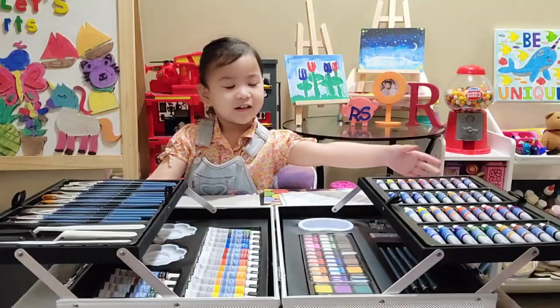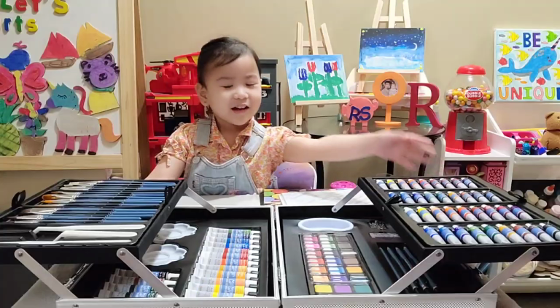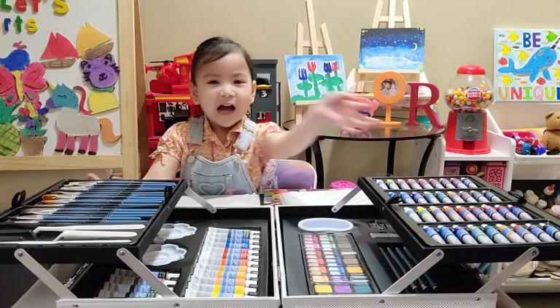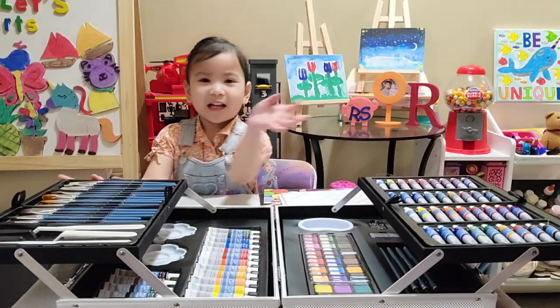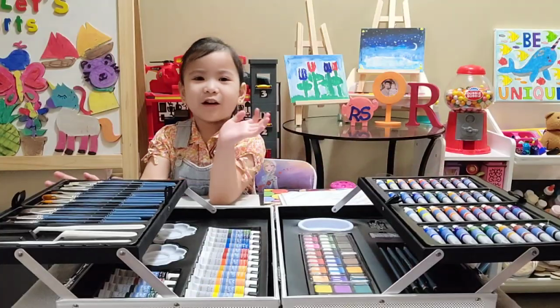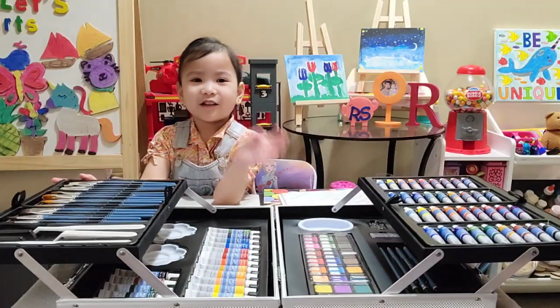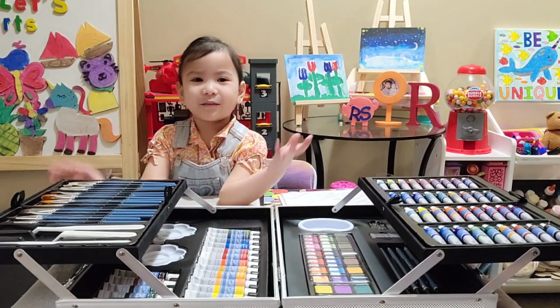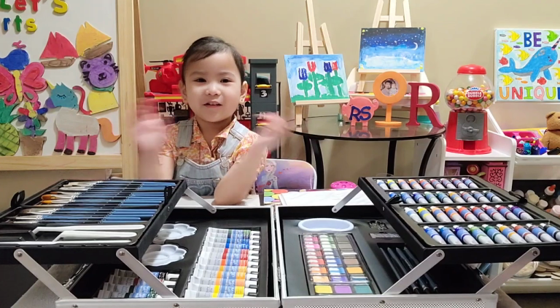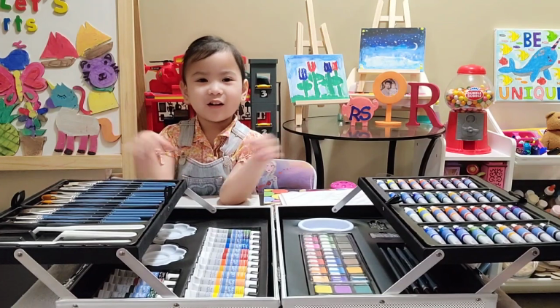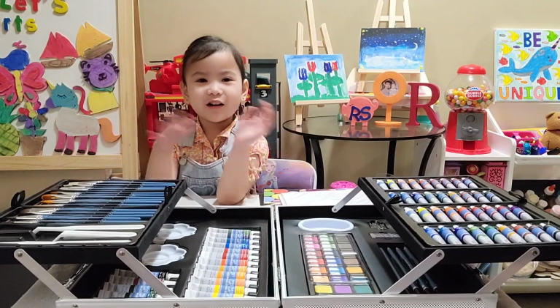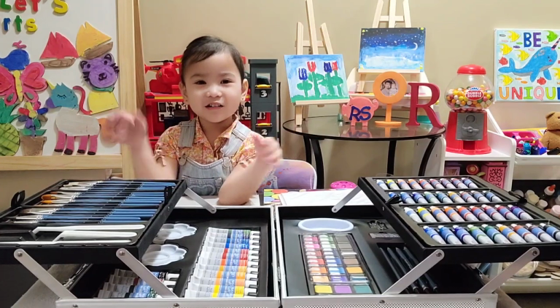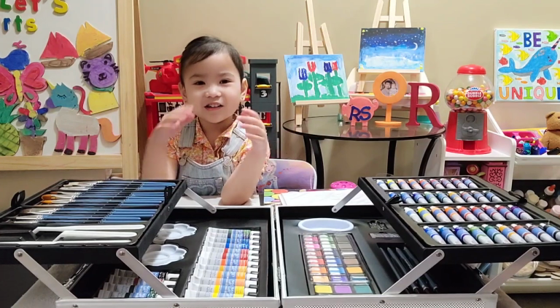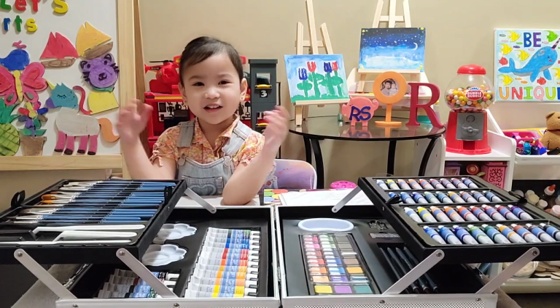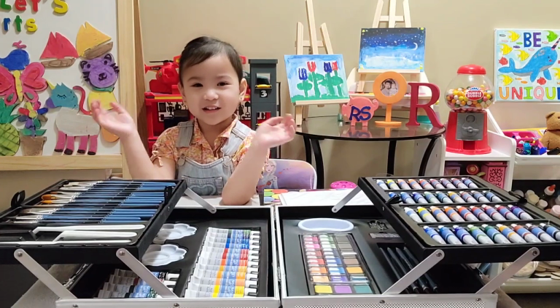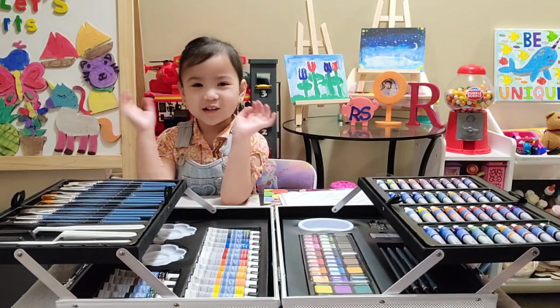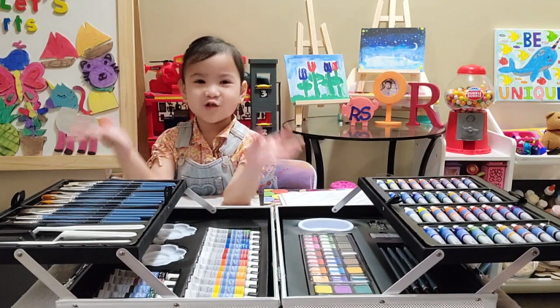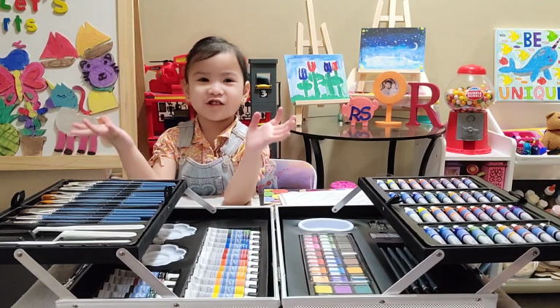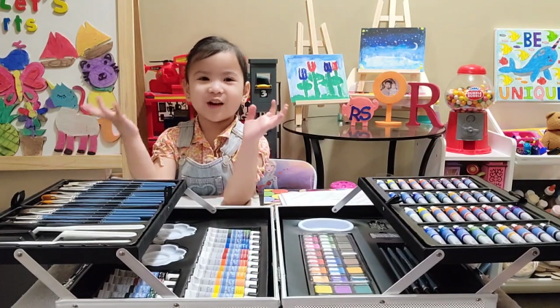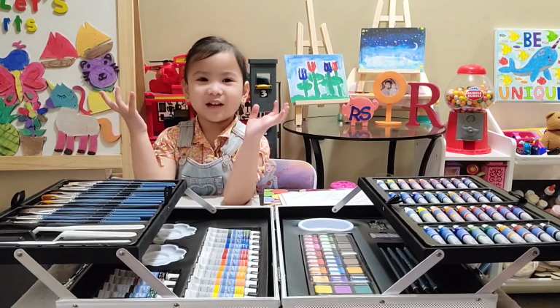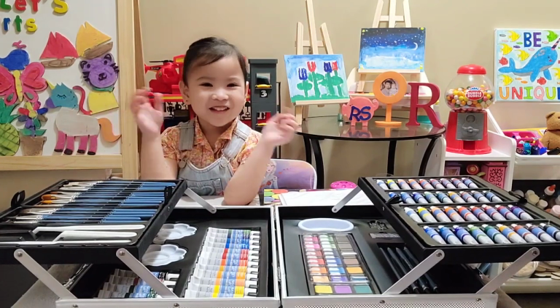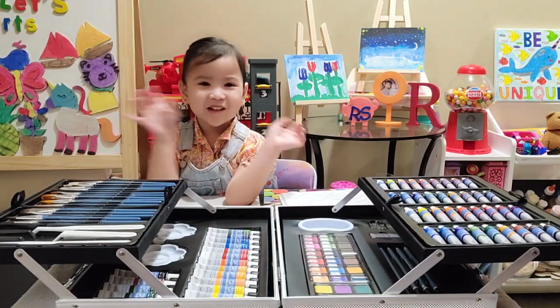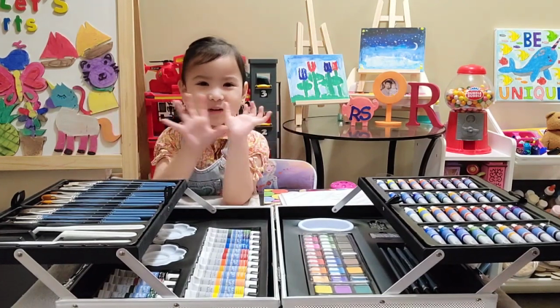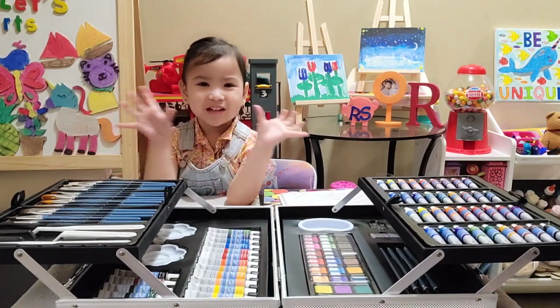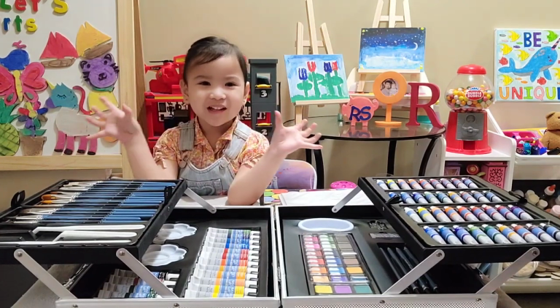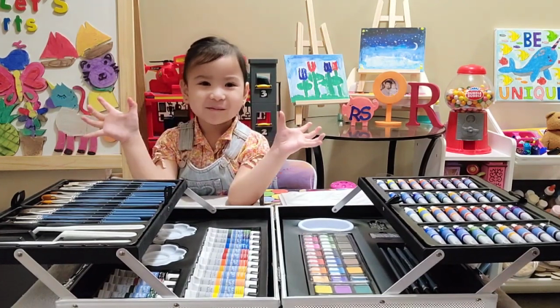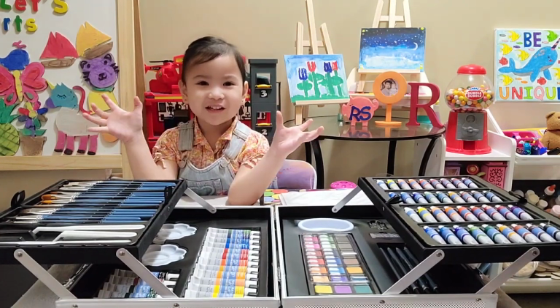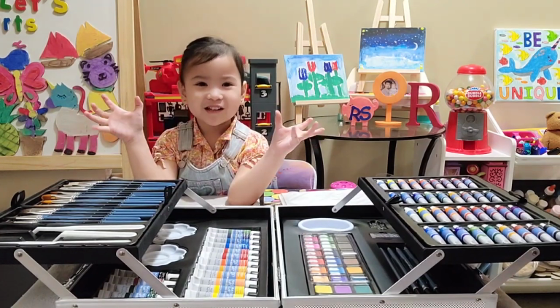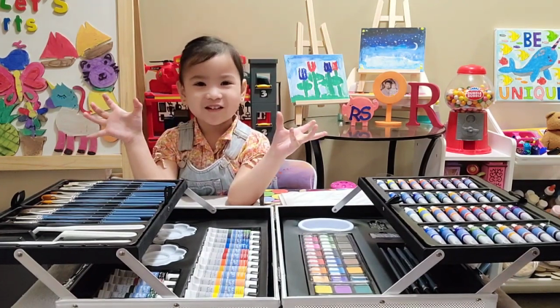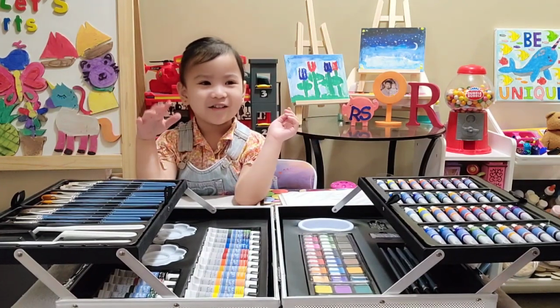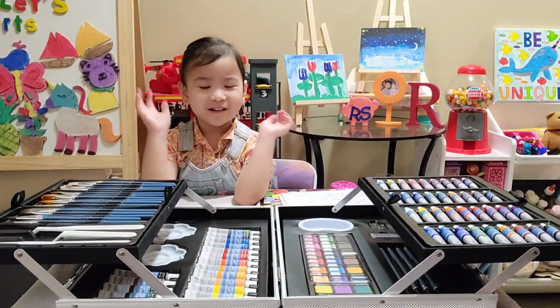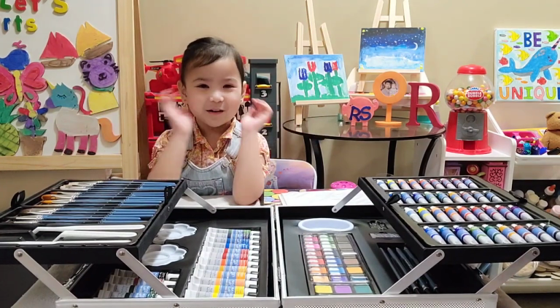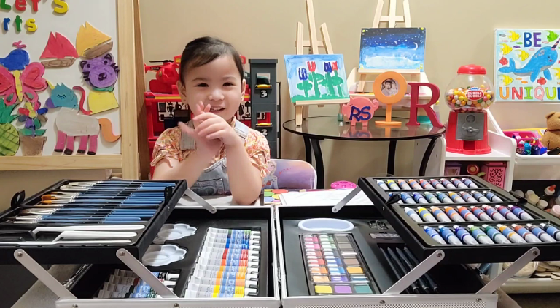I can't wait to play with all these colors and use them on my next video where I'm gonna use it. Thank you for watching, bye bye!